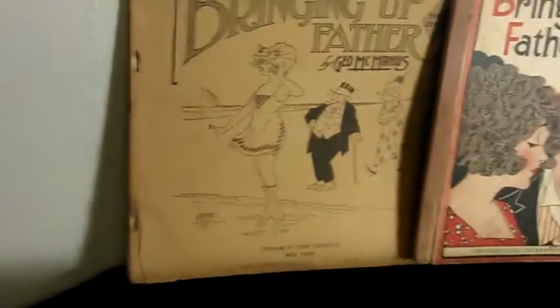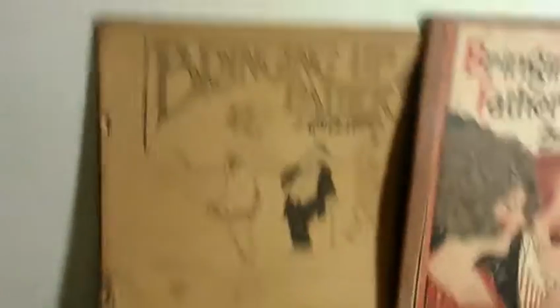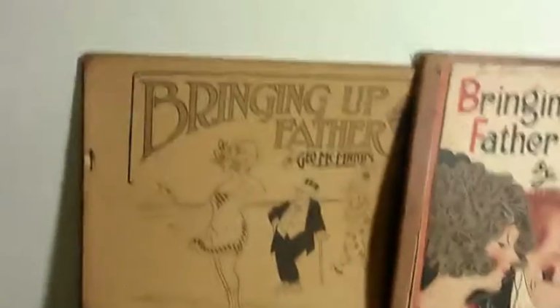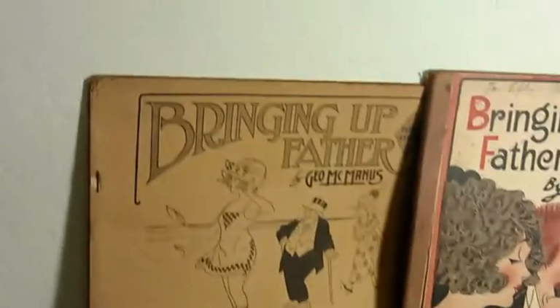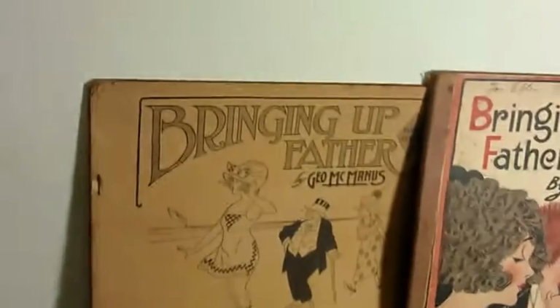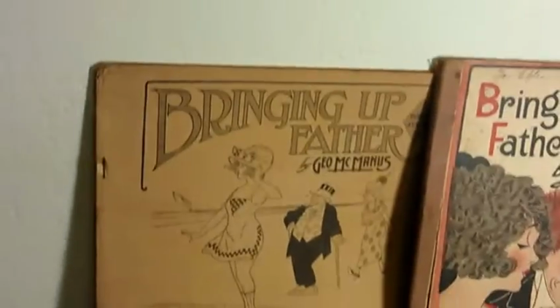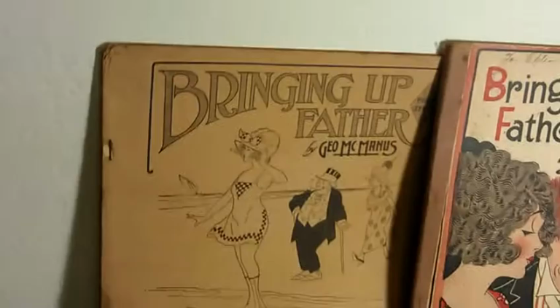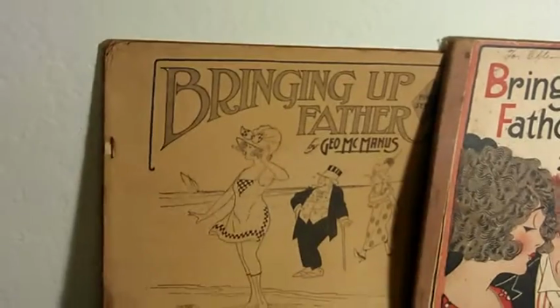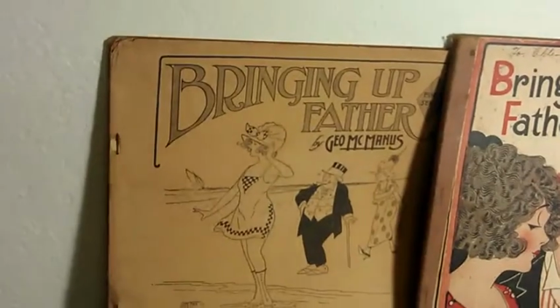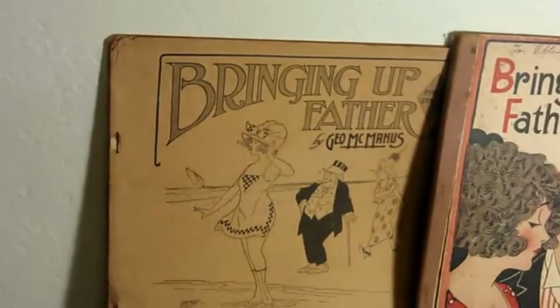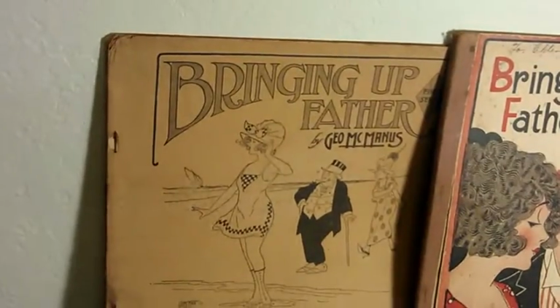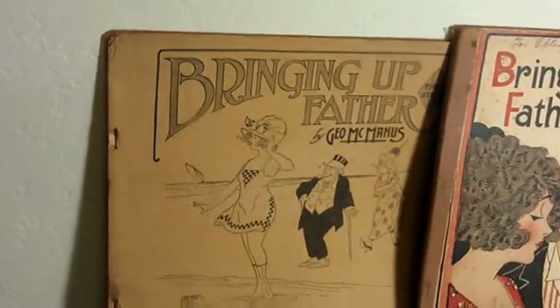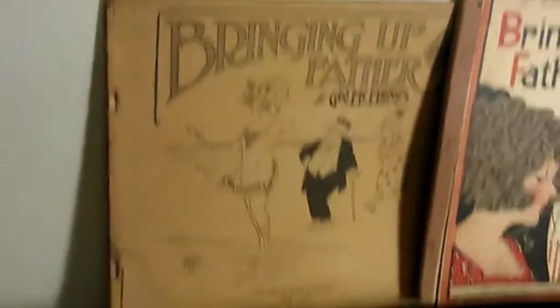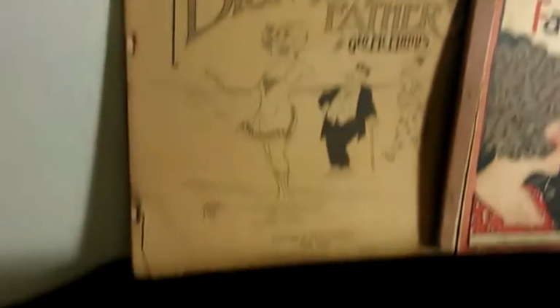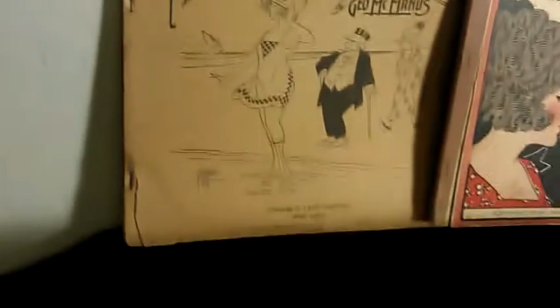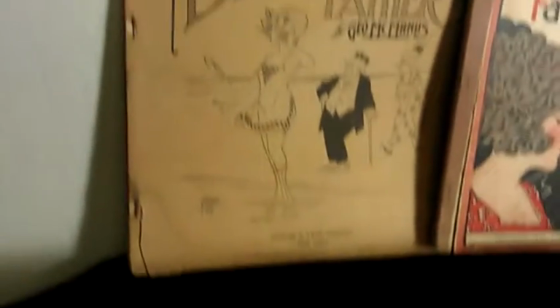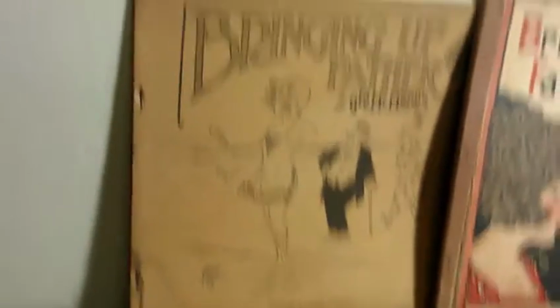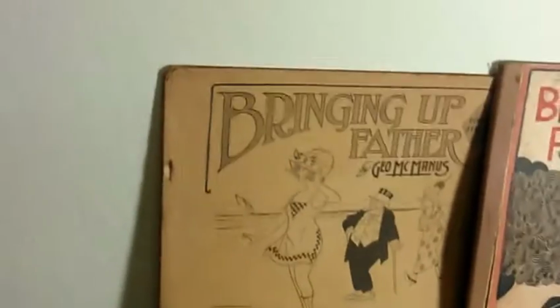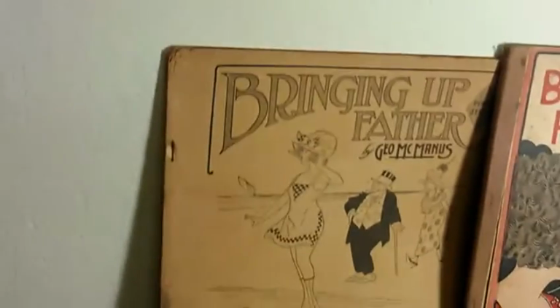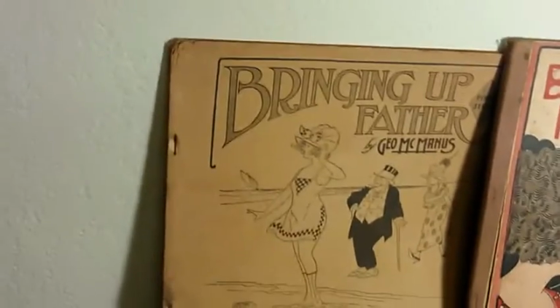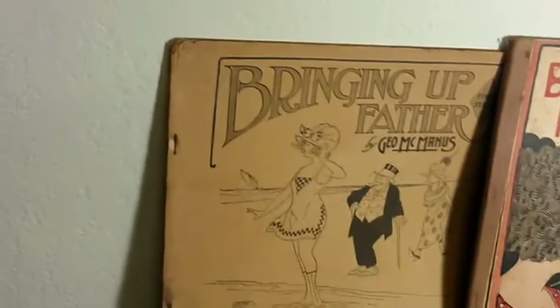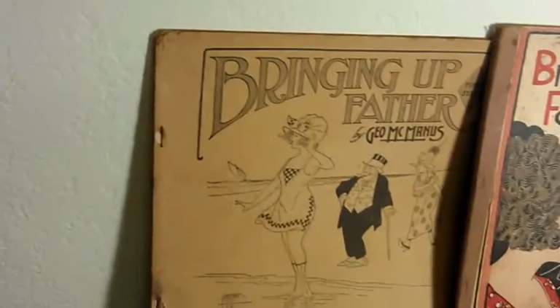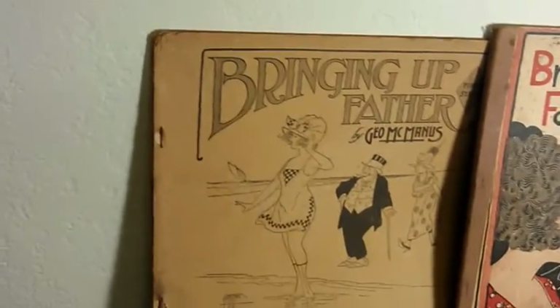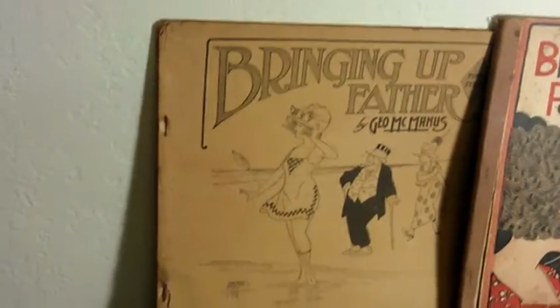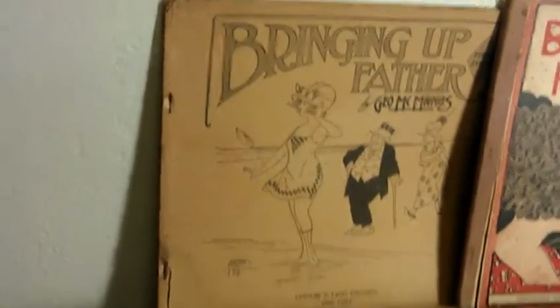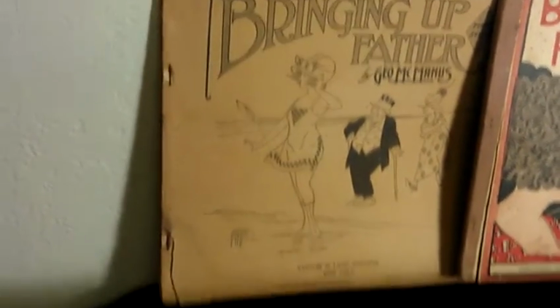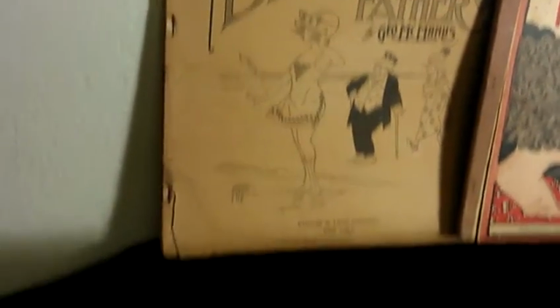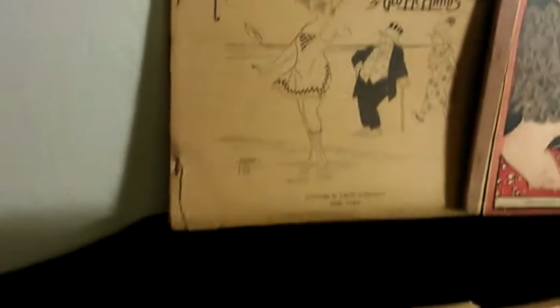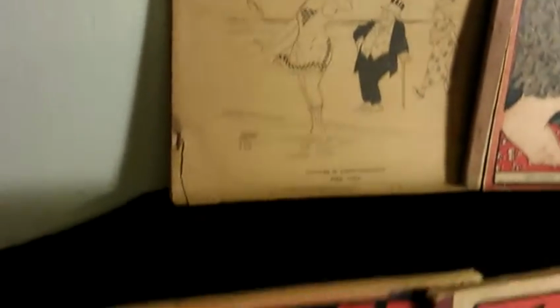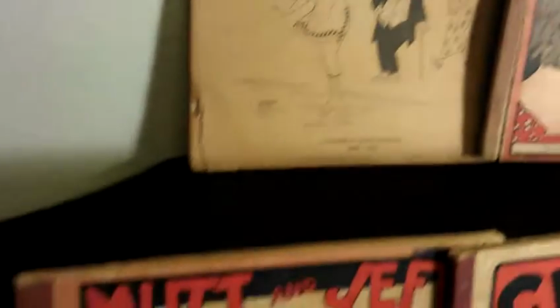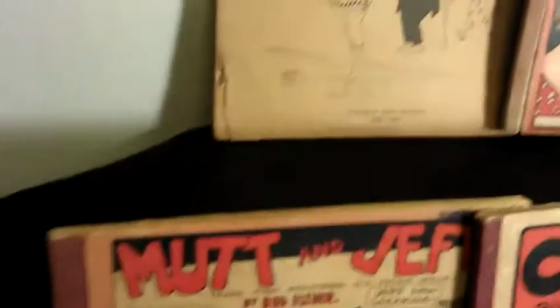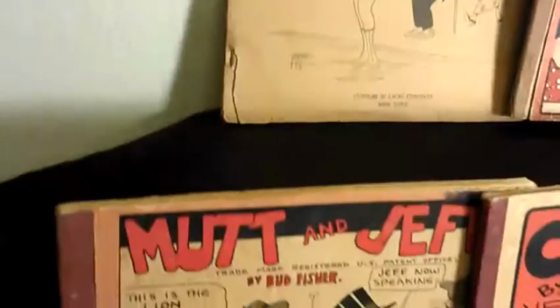That's actually the very first one. If that one was in good shape and had the cover, it would be worth quite a bit.